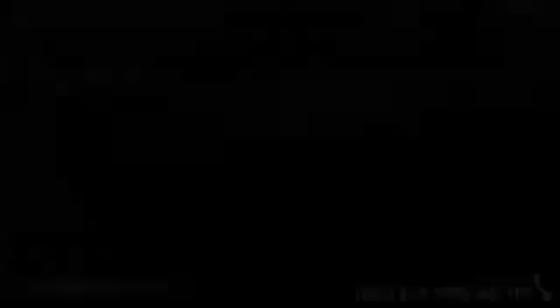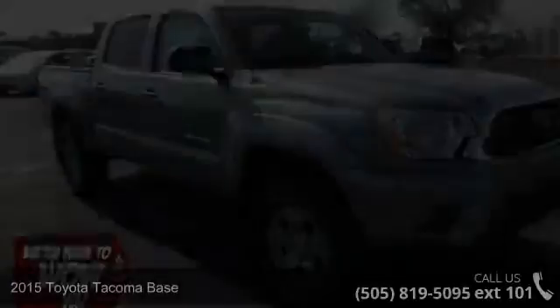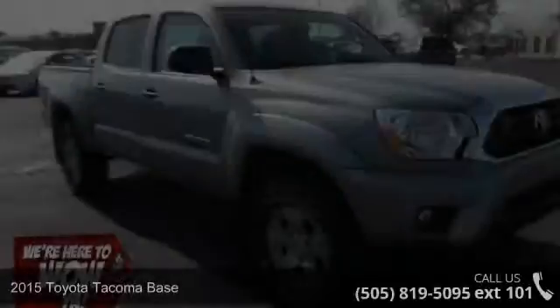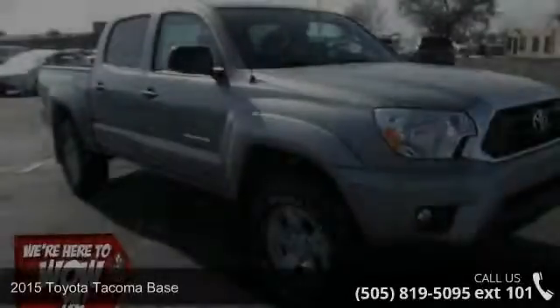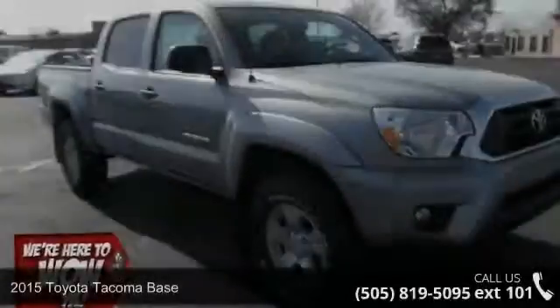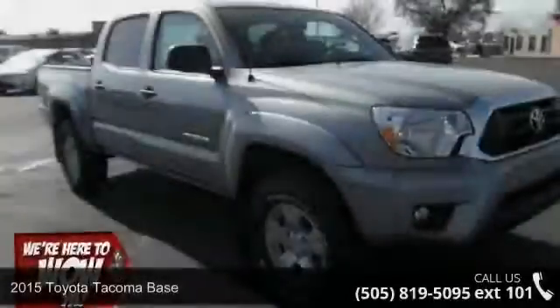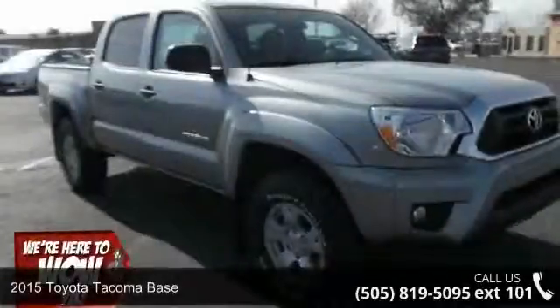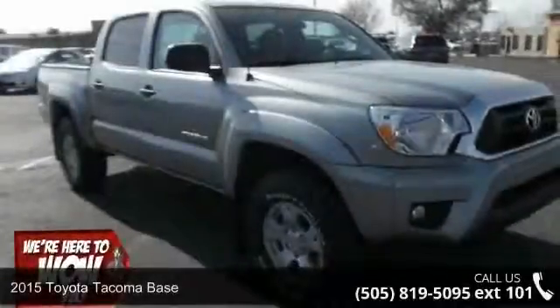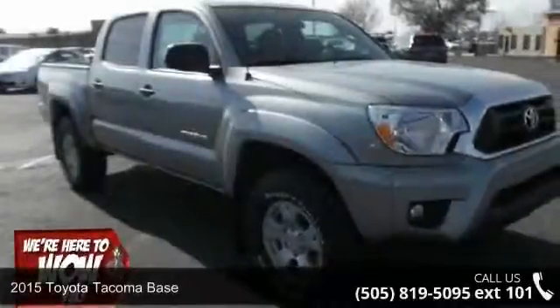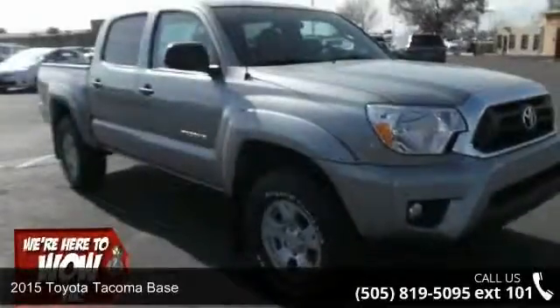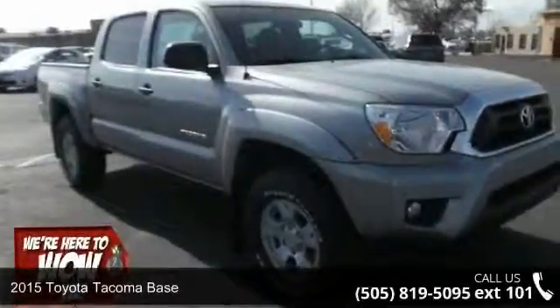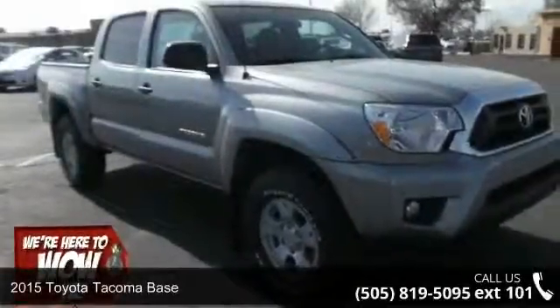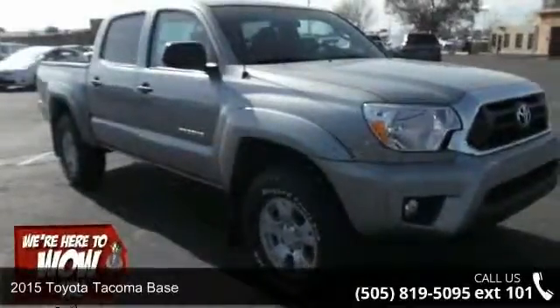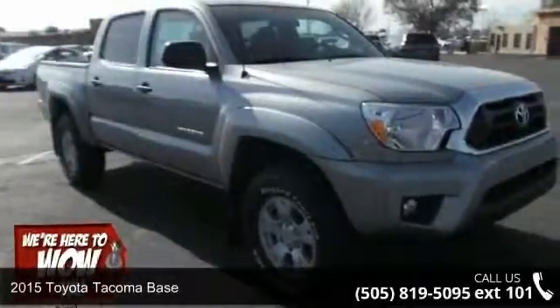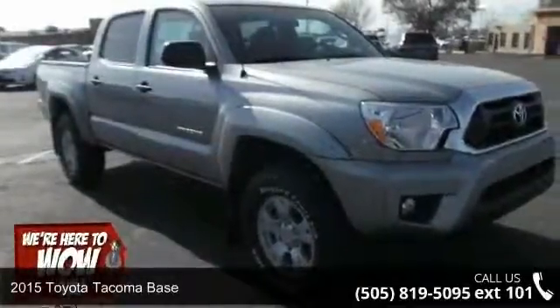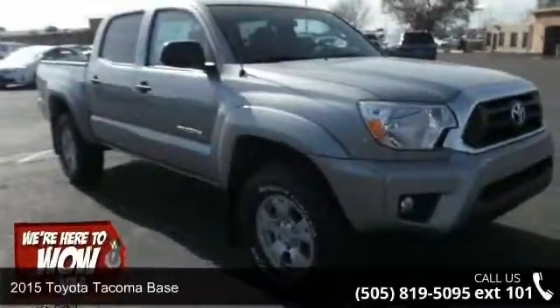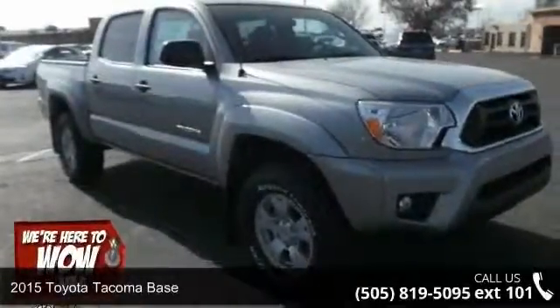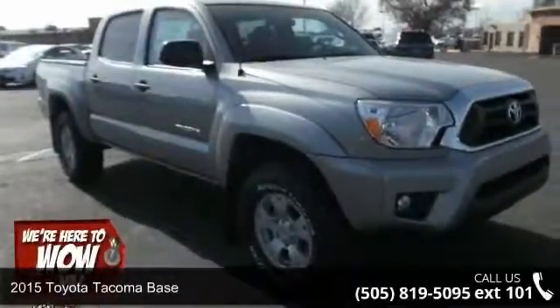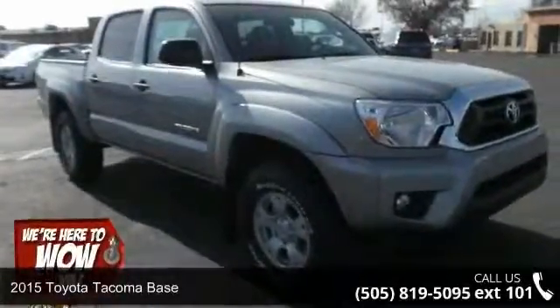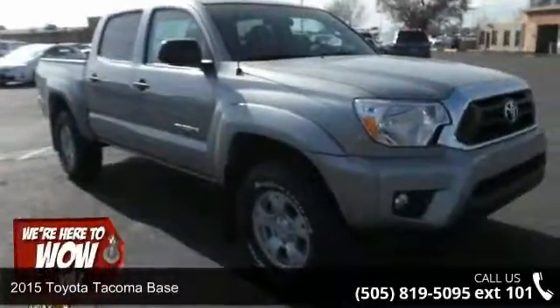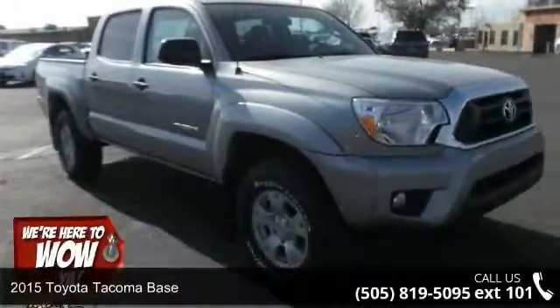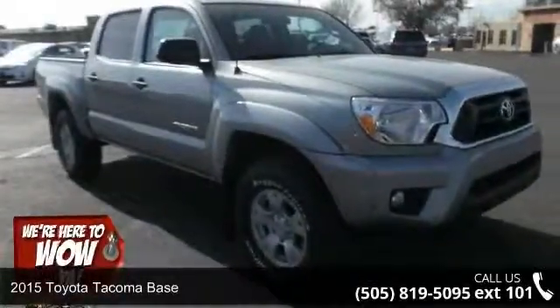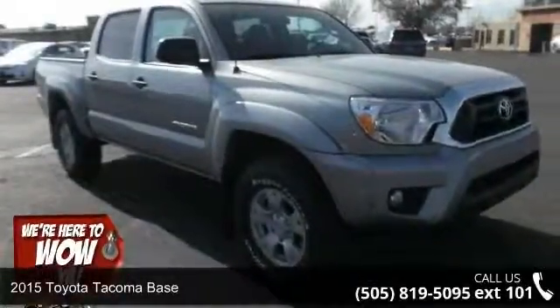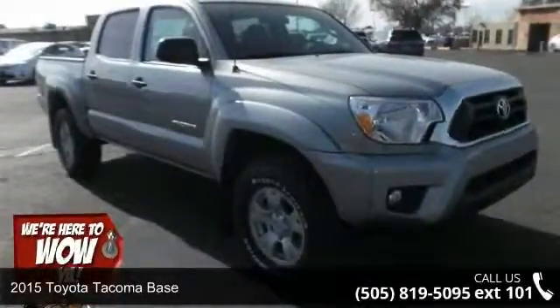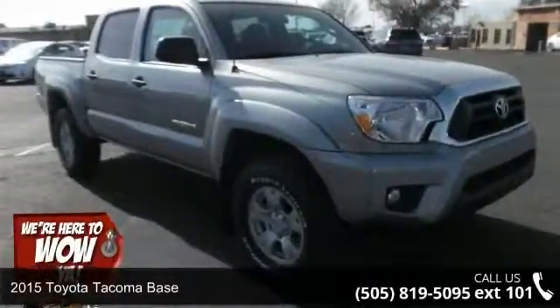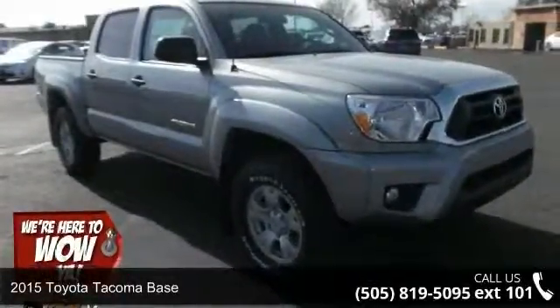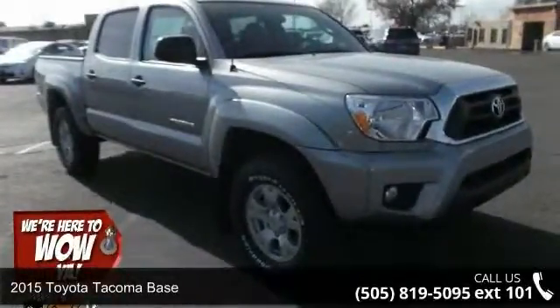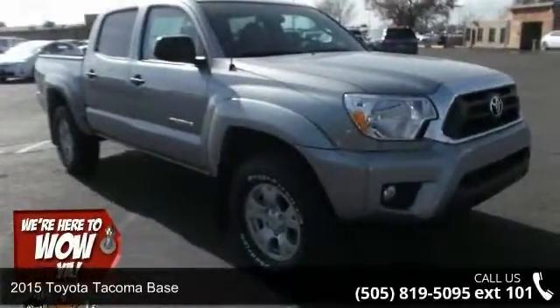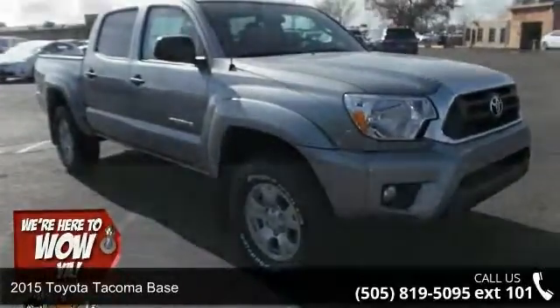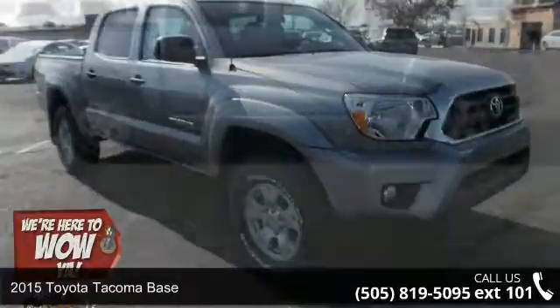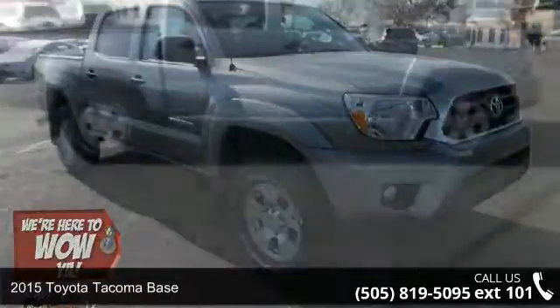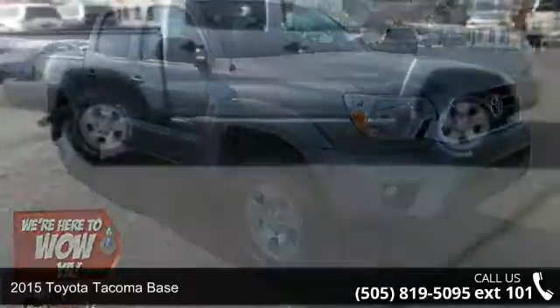Check out this 2015 Toyota Tacoma Base. This may be the set of wheels you've been looking for.